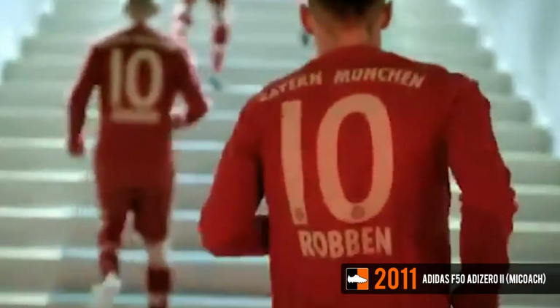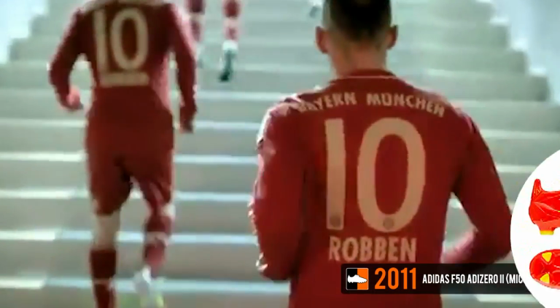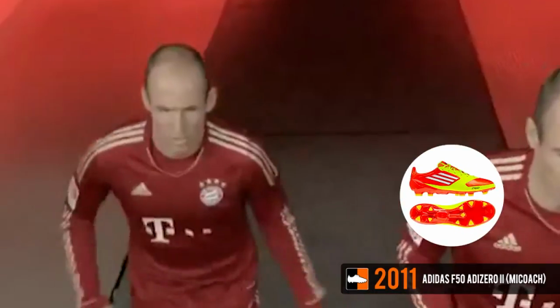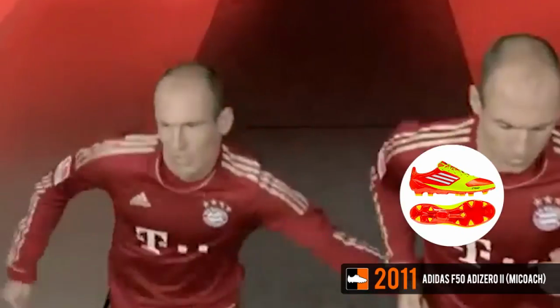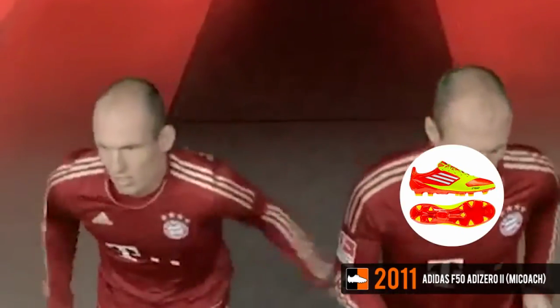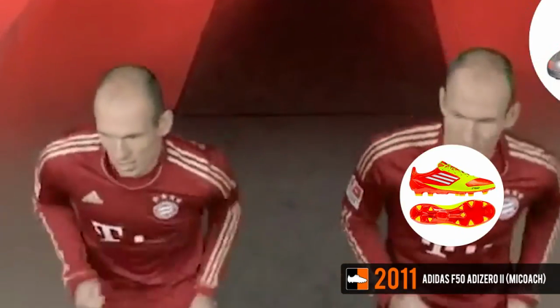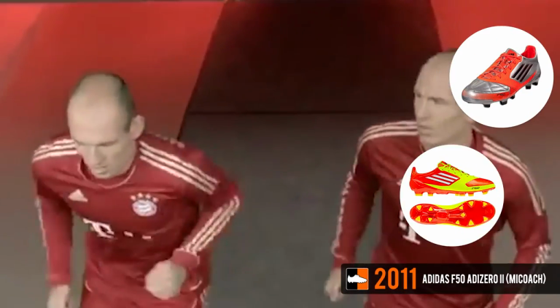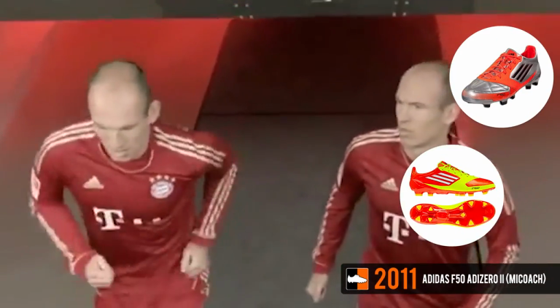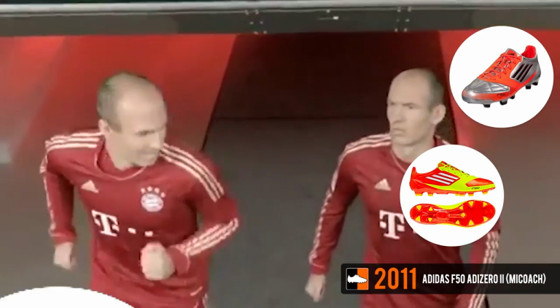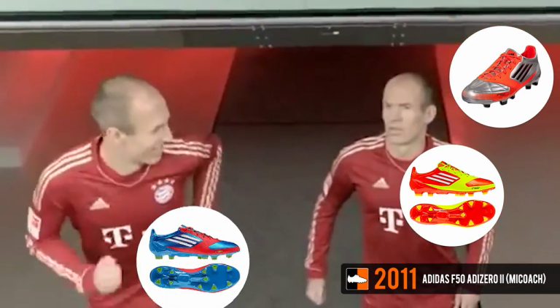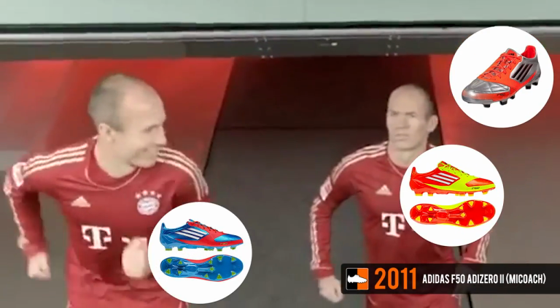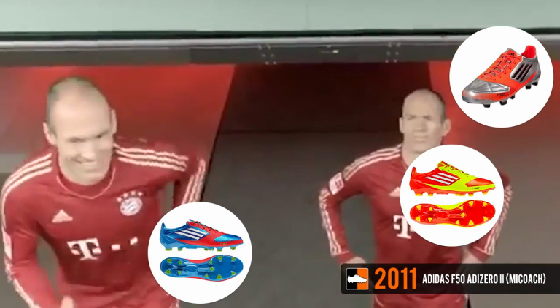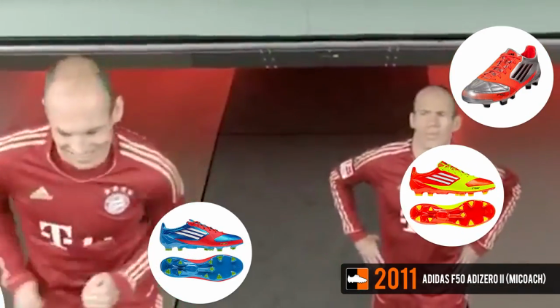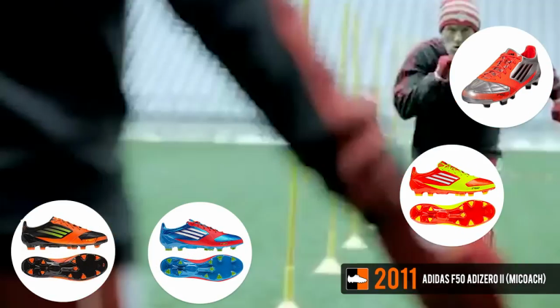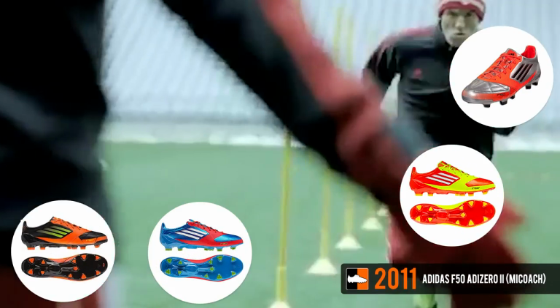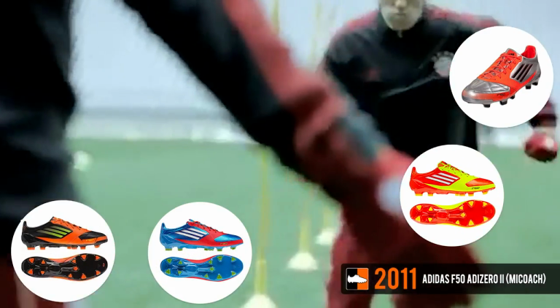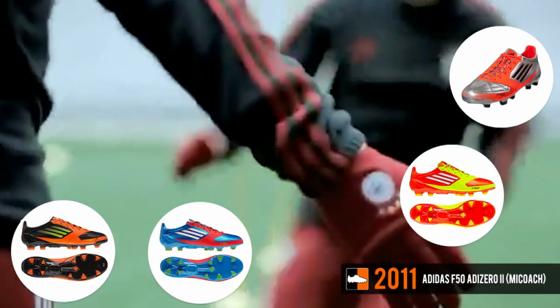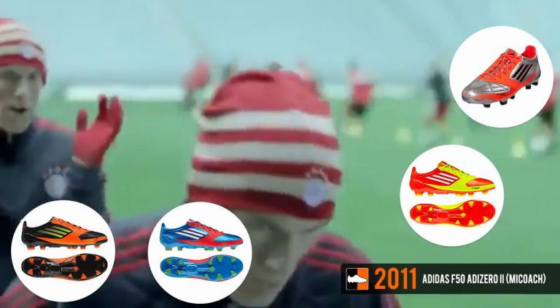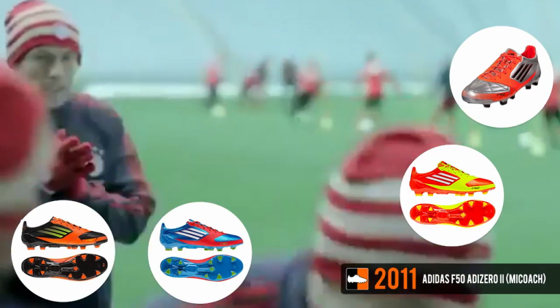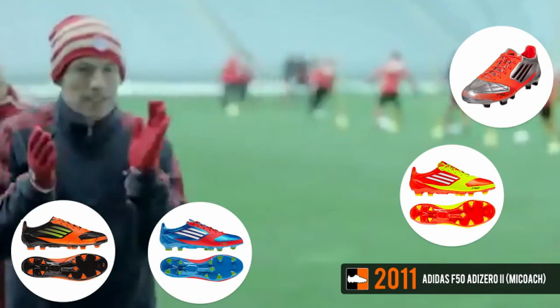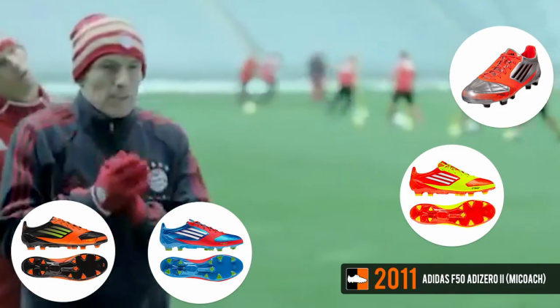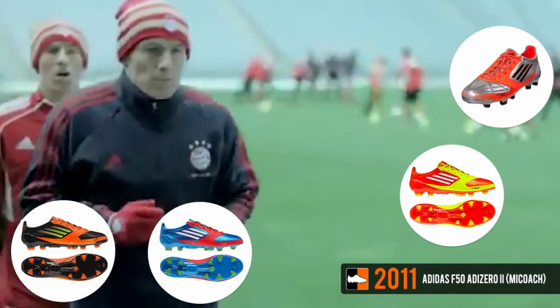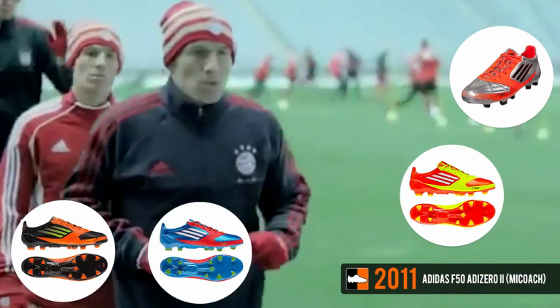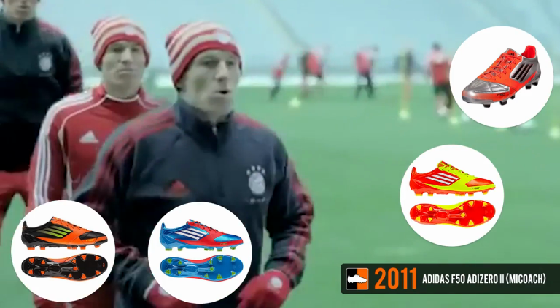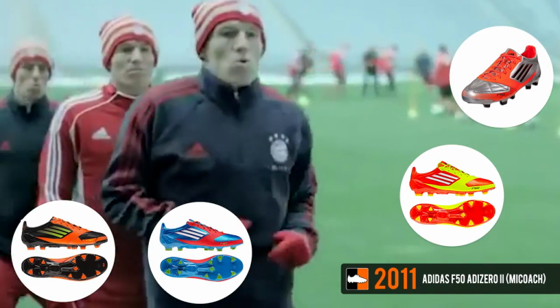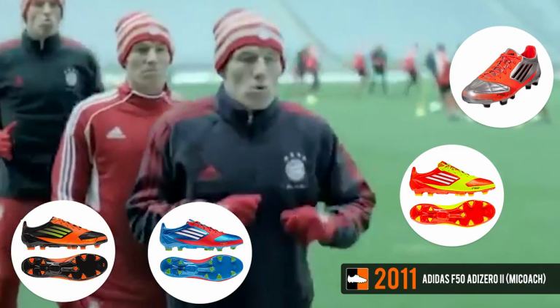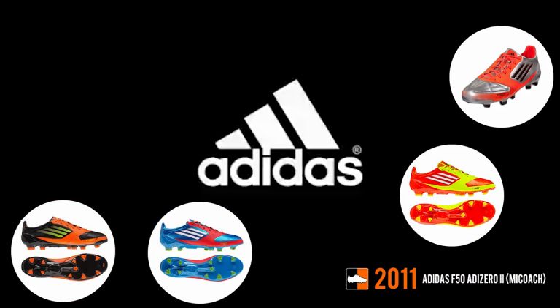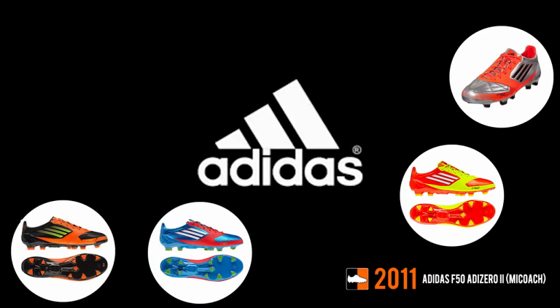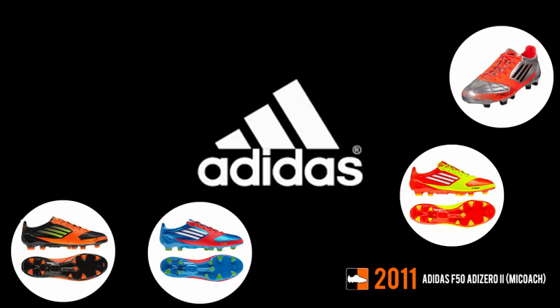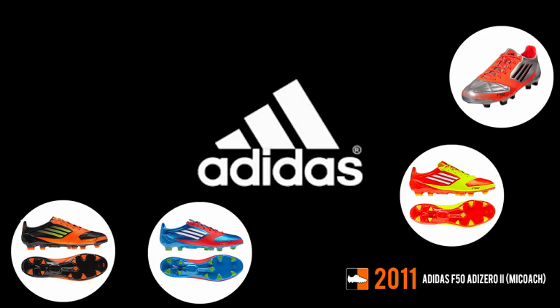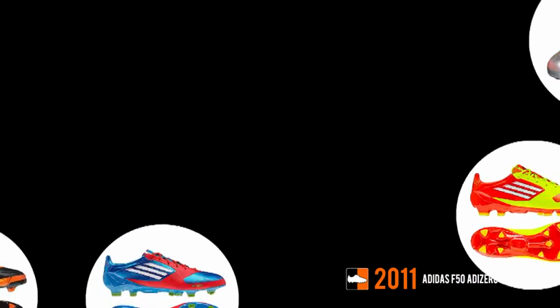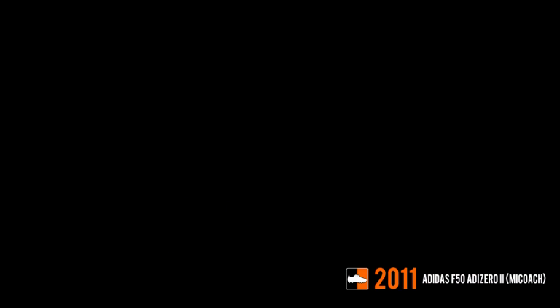Thirteen colorways were launched for this Adizero, including the McDonald's, silver orange, blue red, 2012 Euro, and black orange editions.